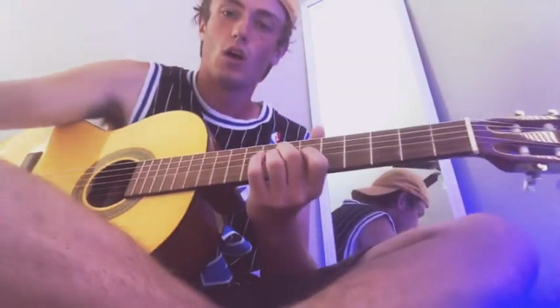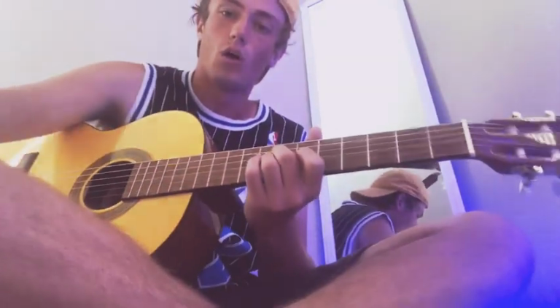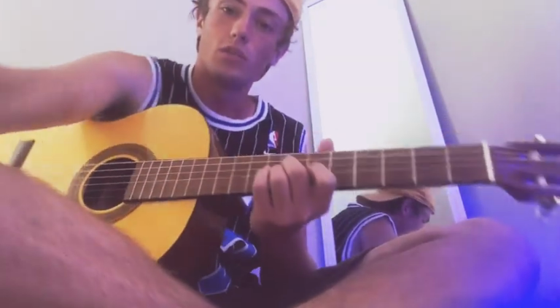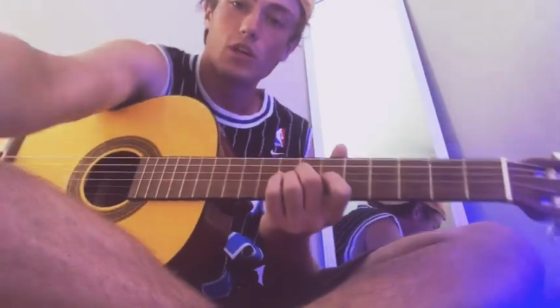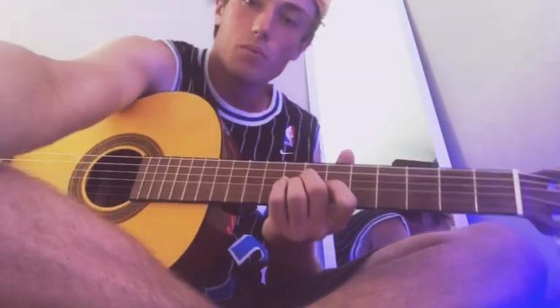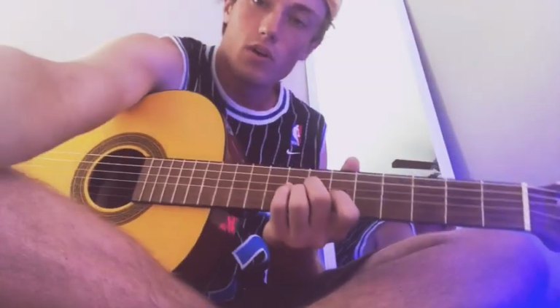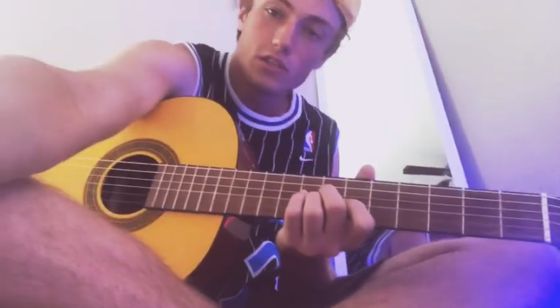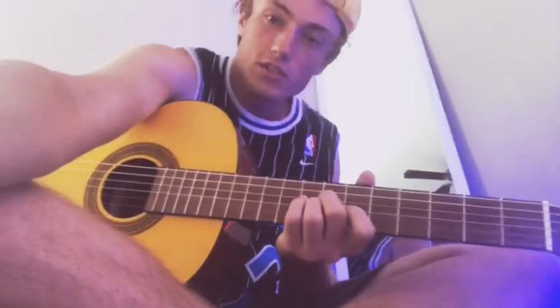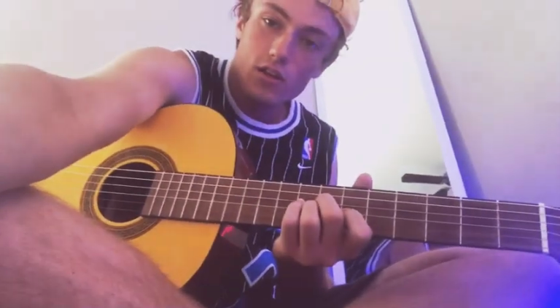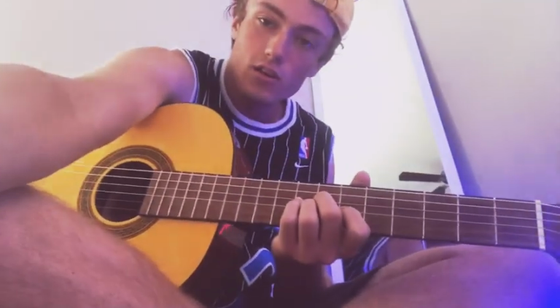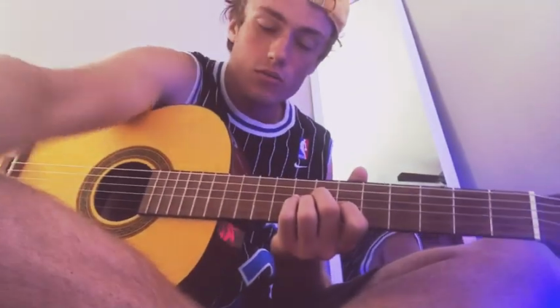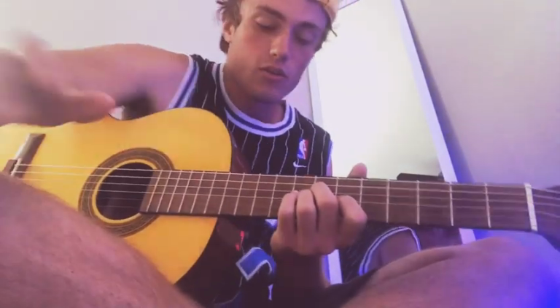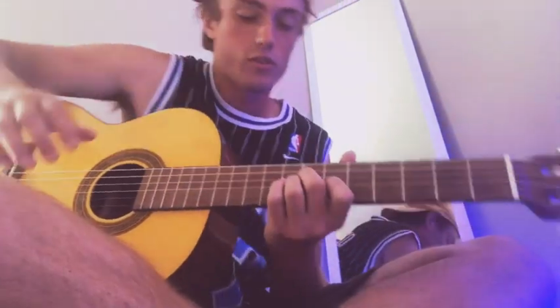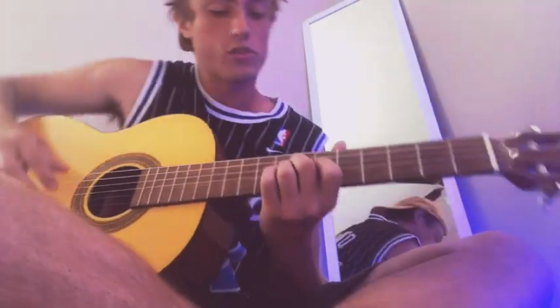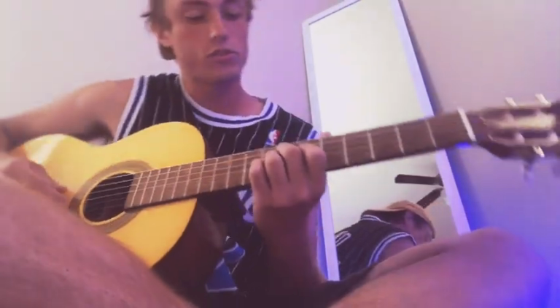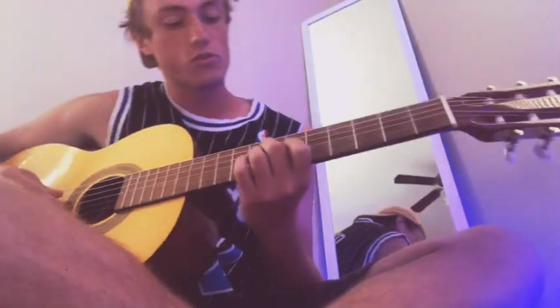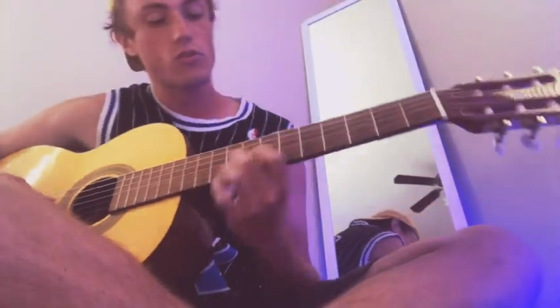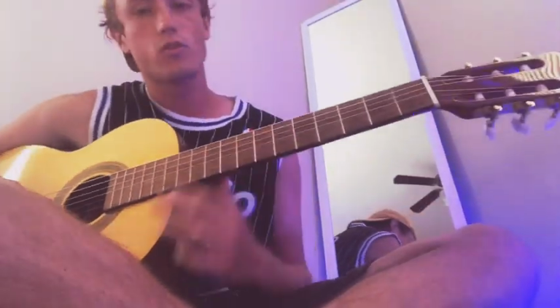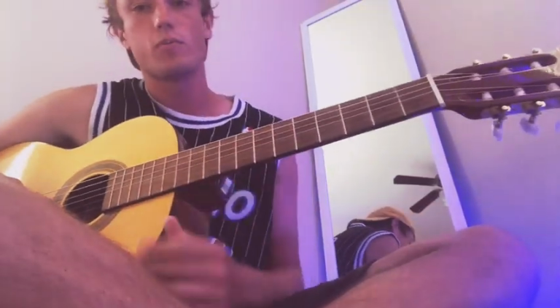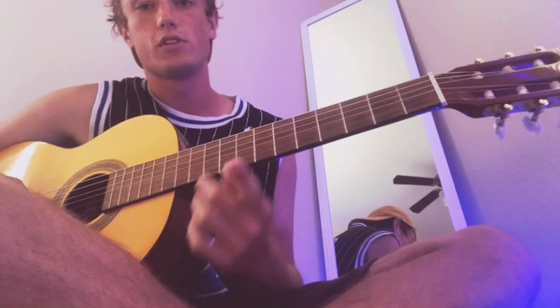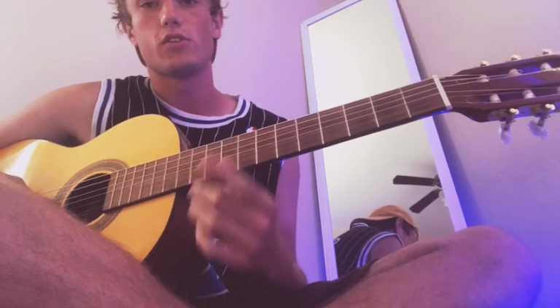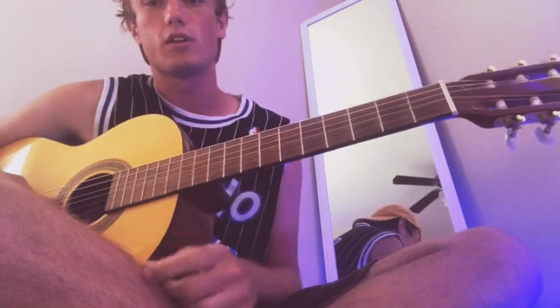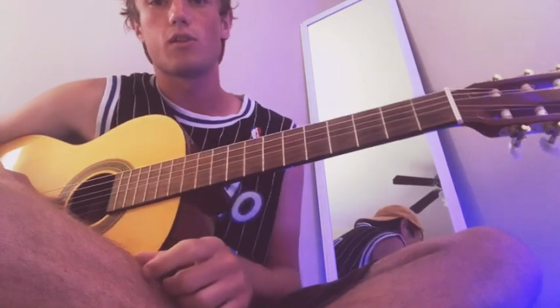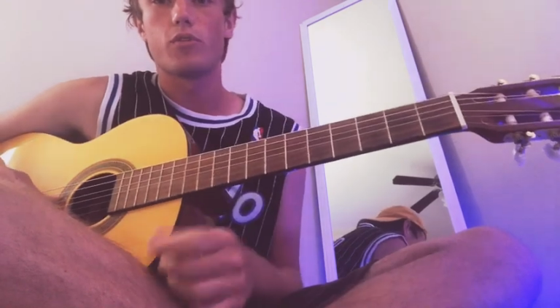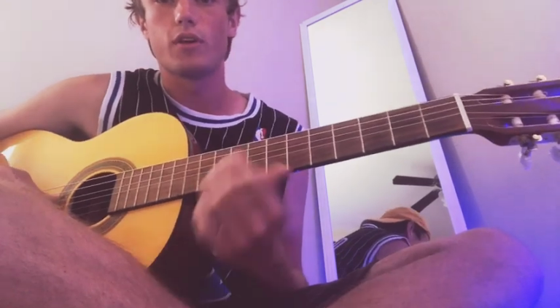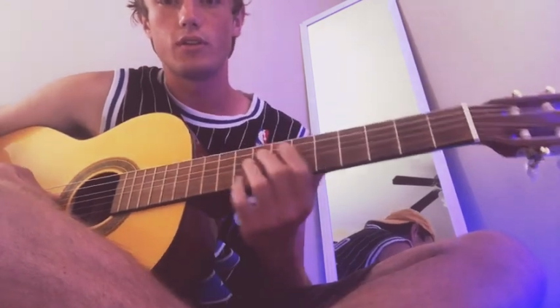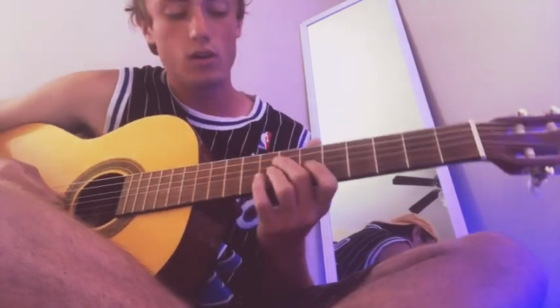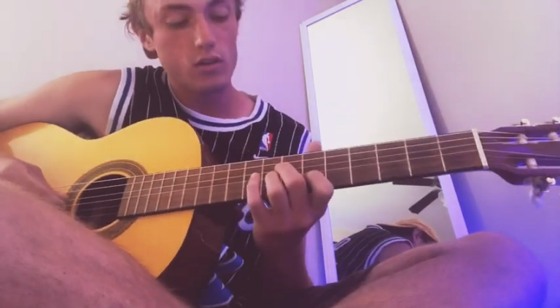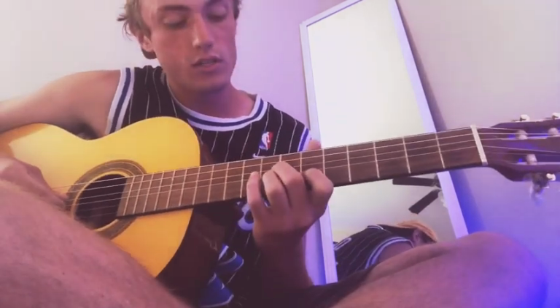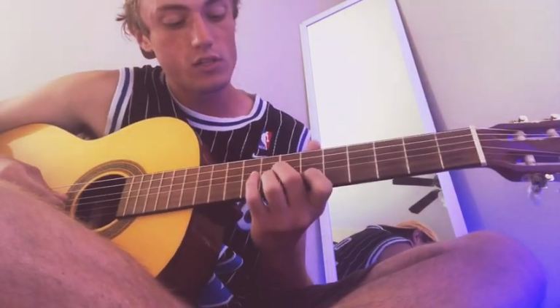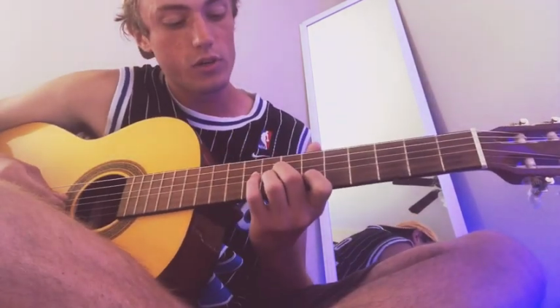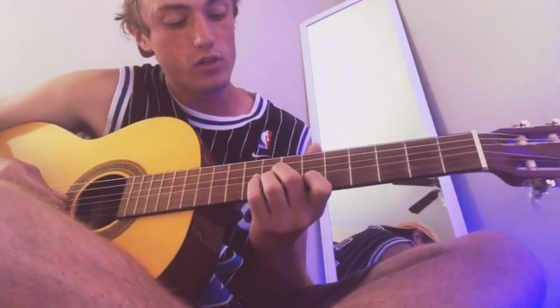What's up, it's Ace Light here with another guitar tutorial. I'm gonna be teaching you guys how to play 'Kids' by Current Joys.